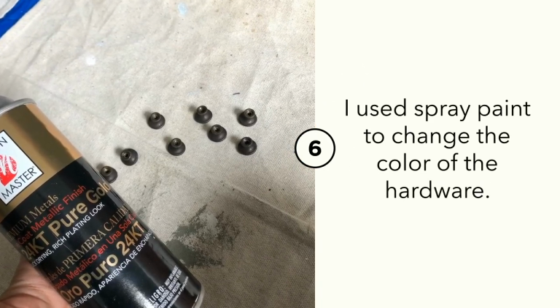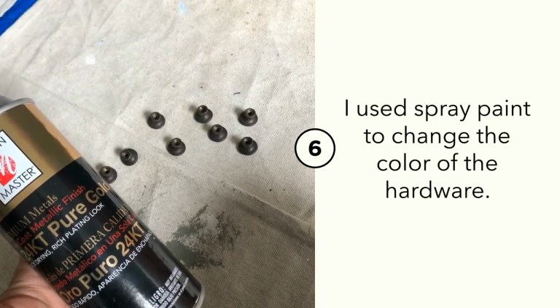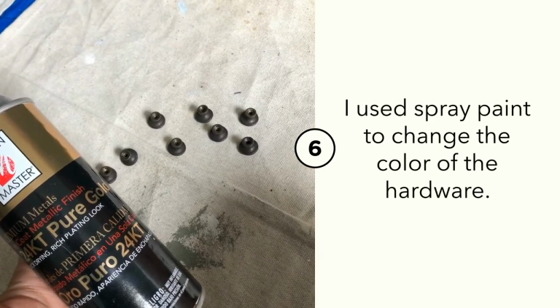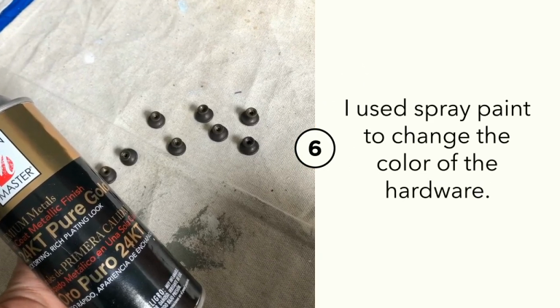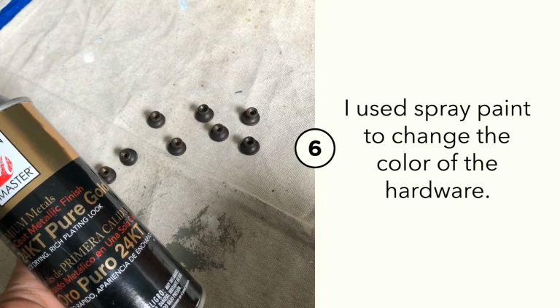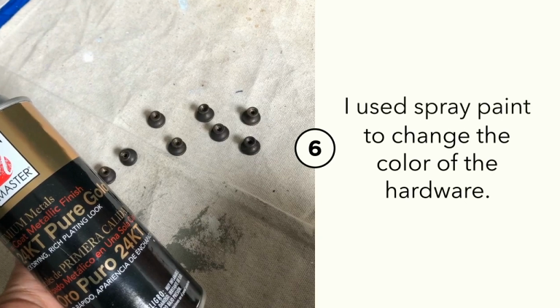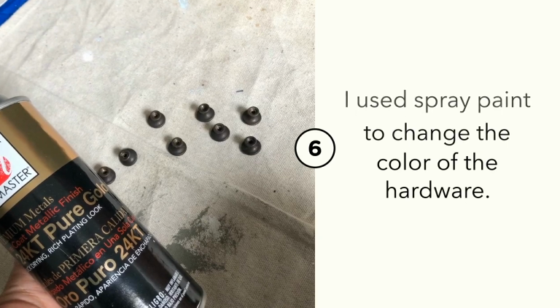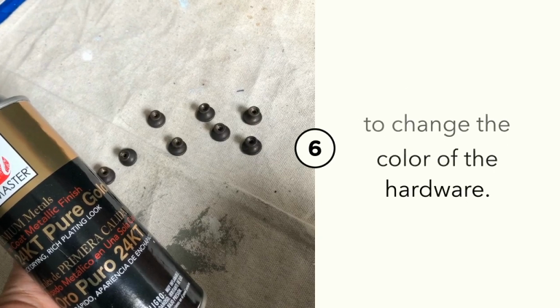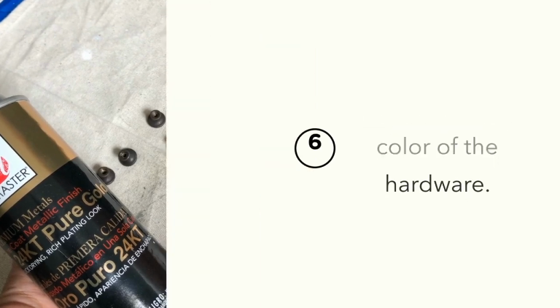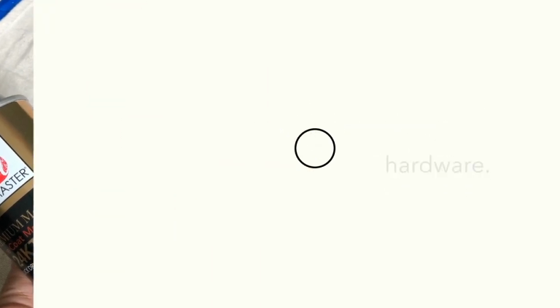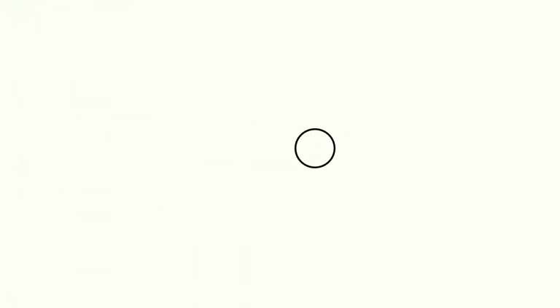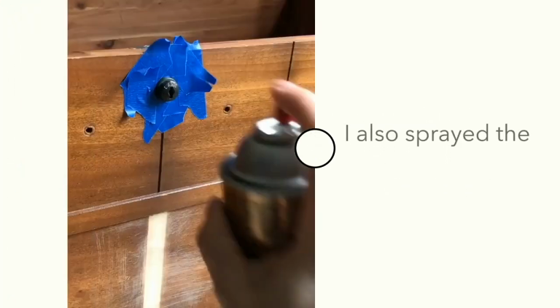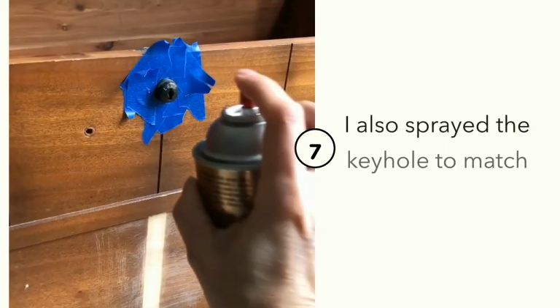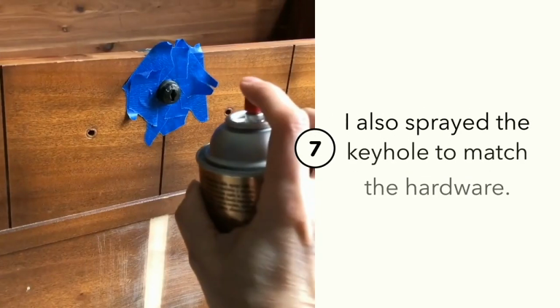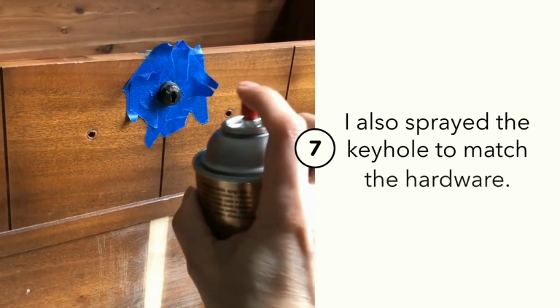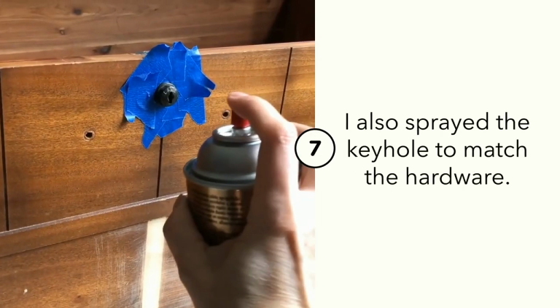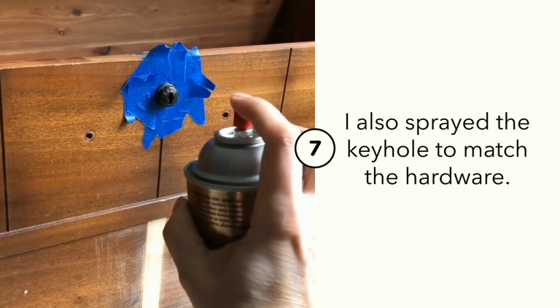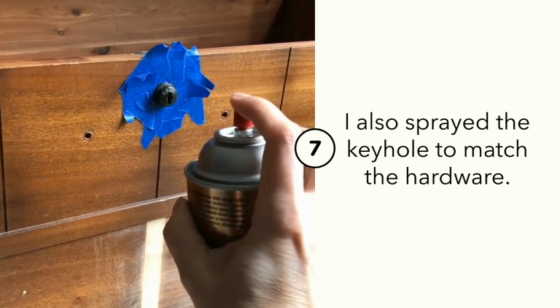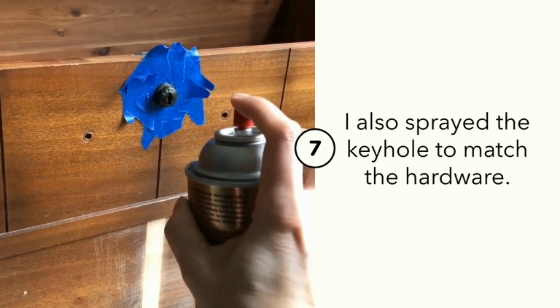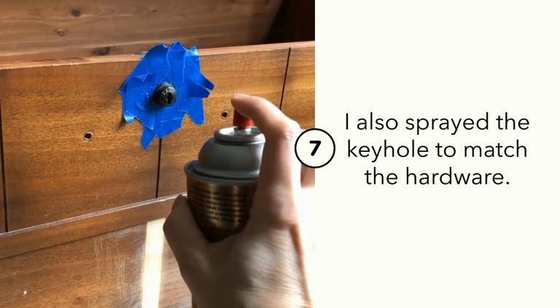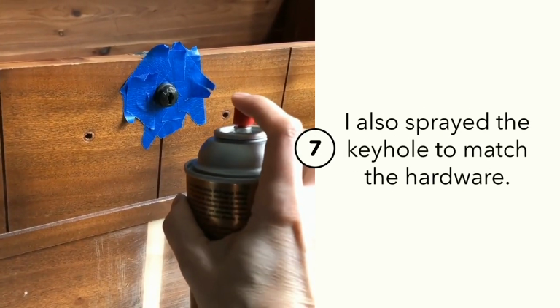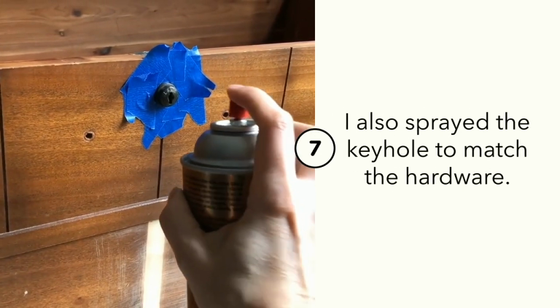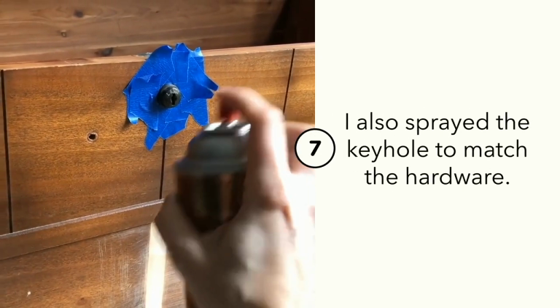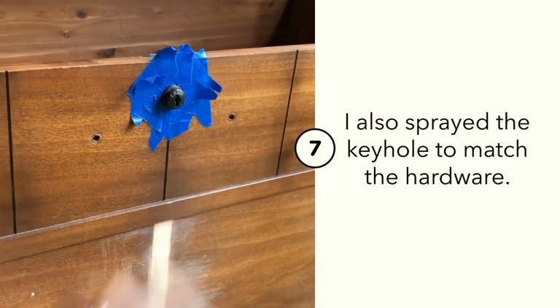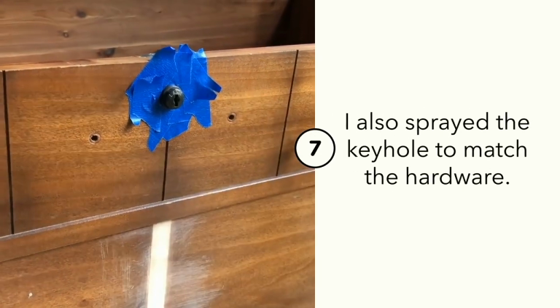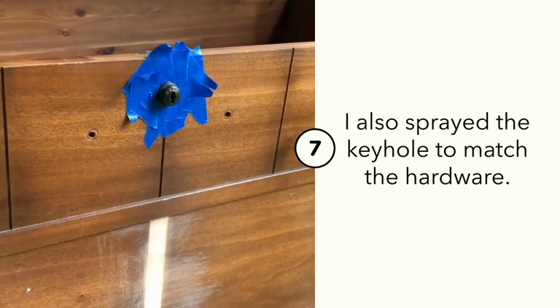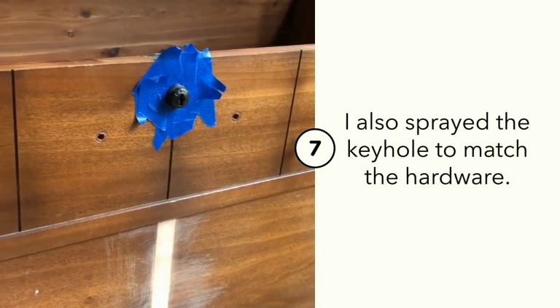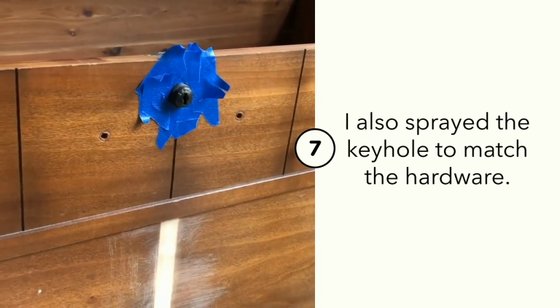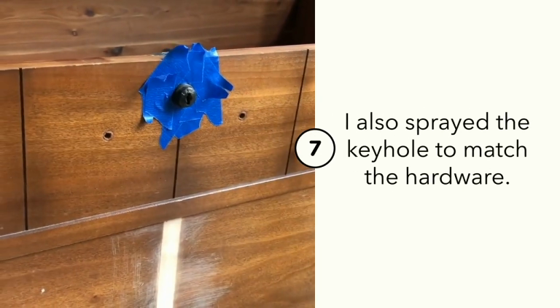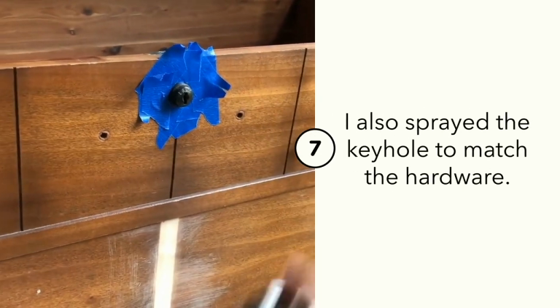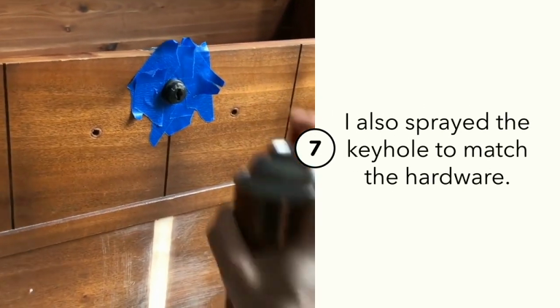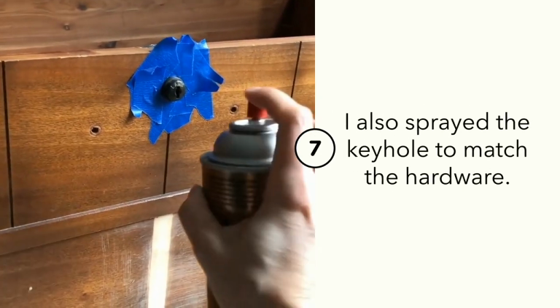I used a beautiful gold spray paint to update the original hardware, and I also sprayed the keyhole to match.